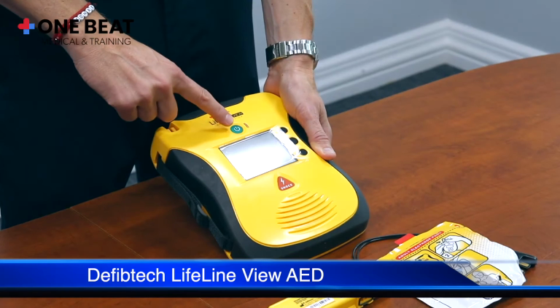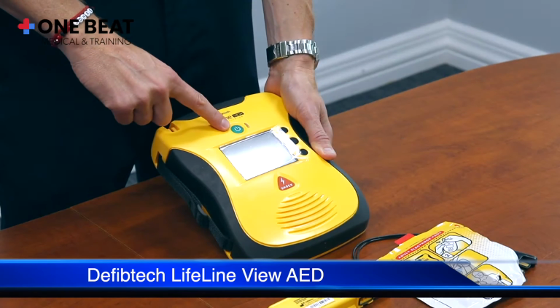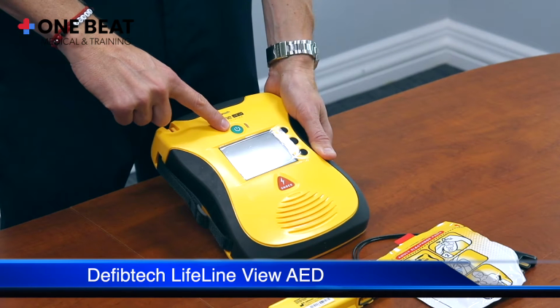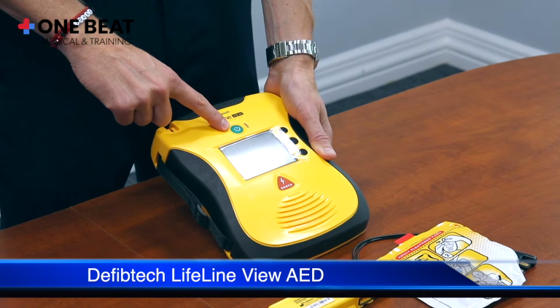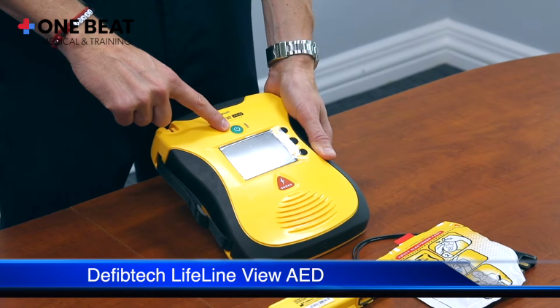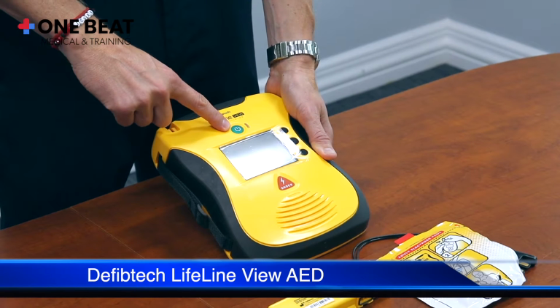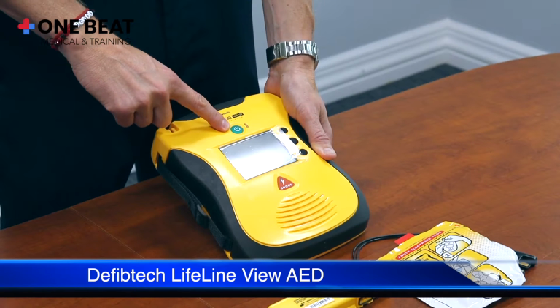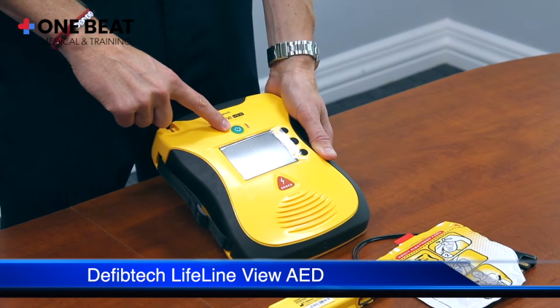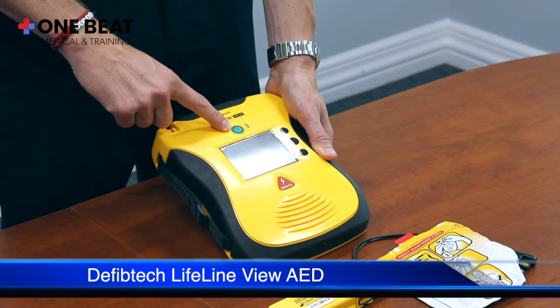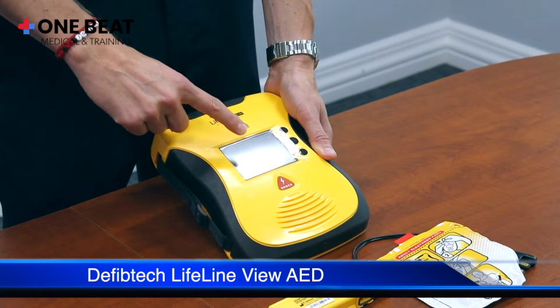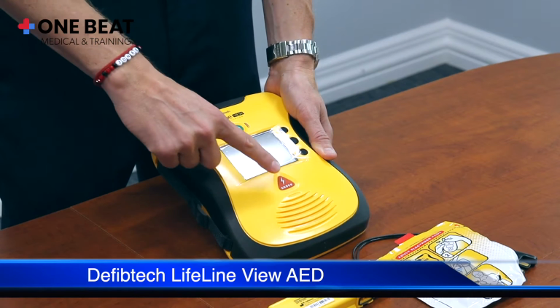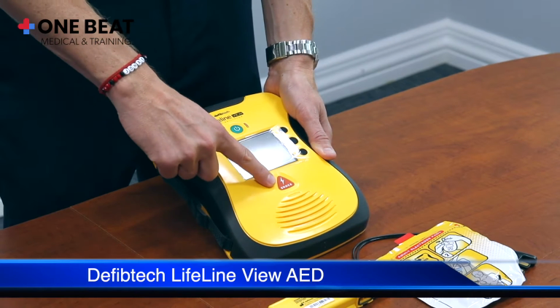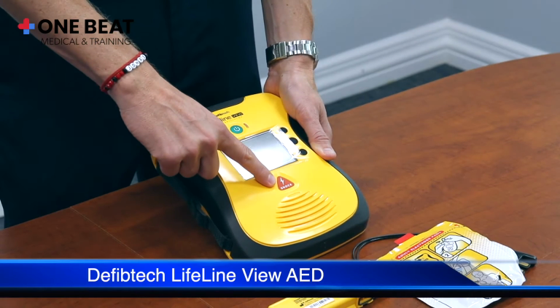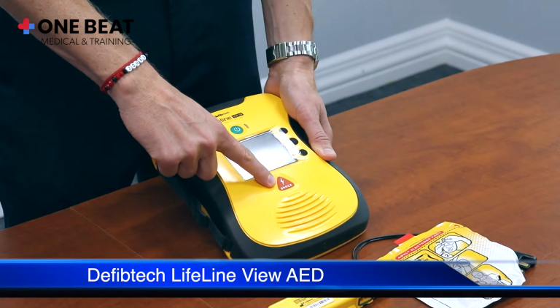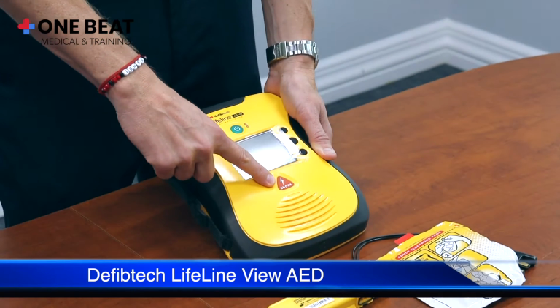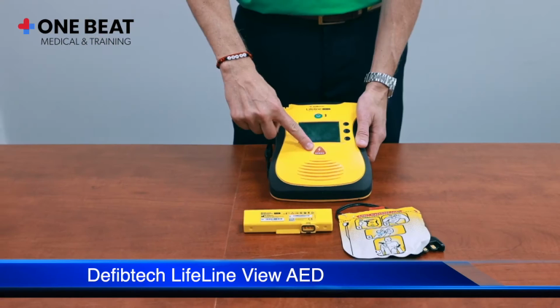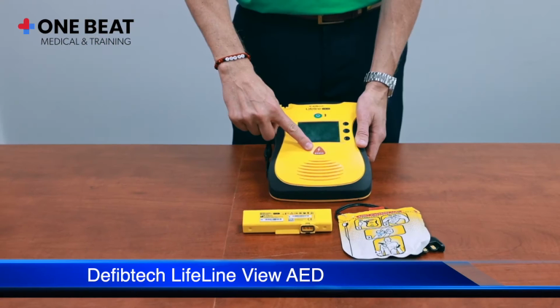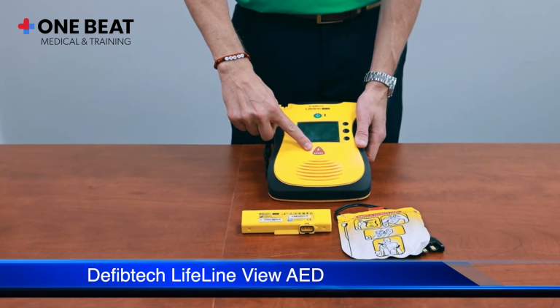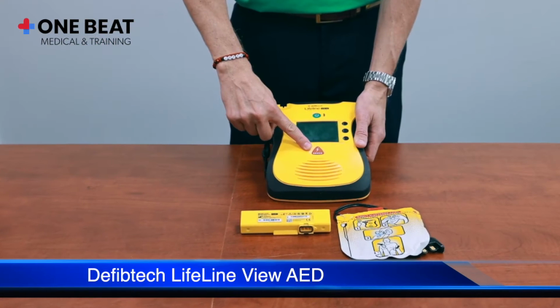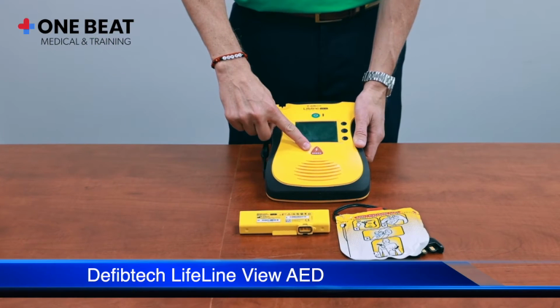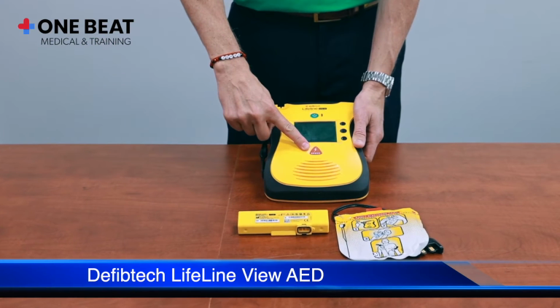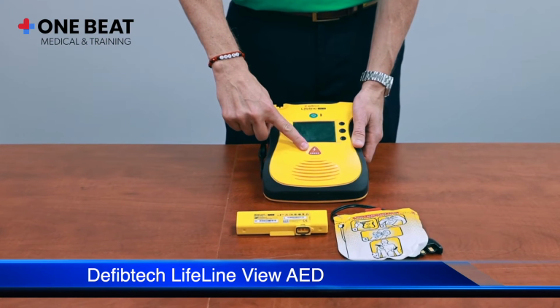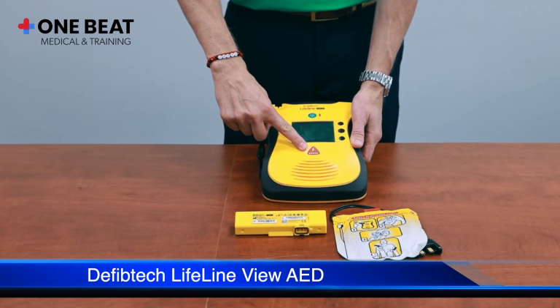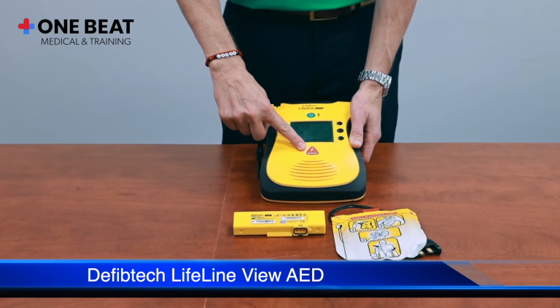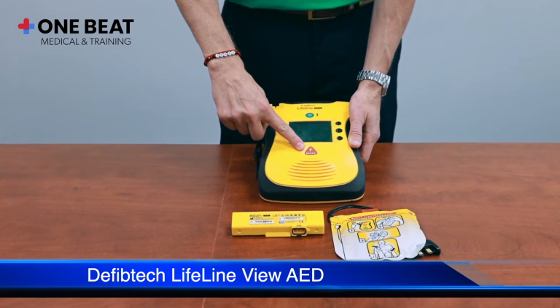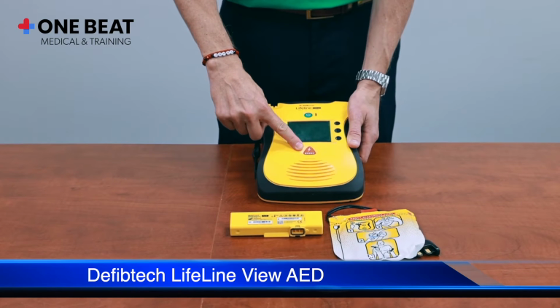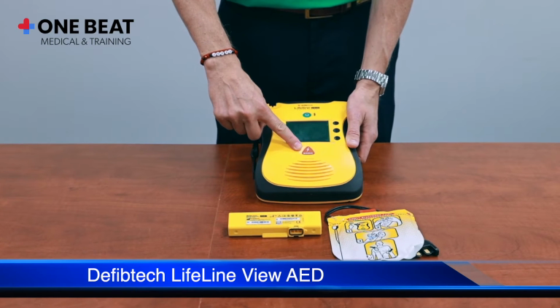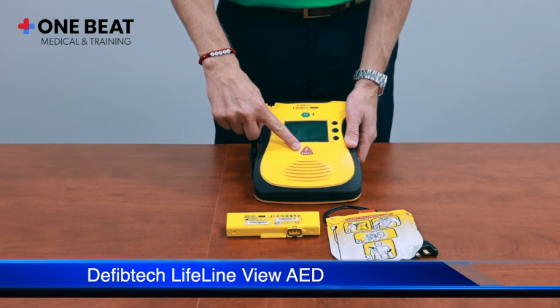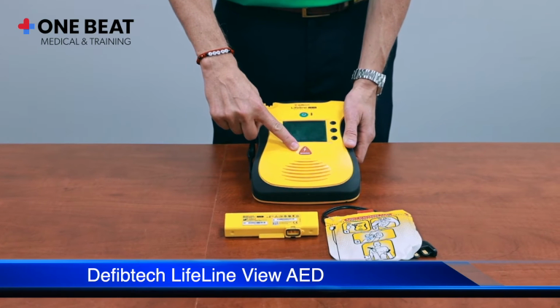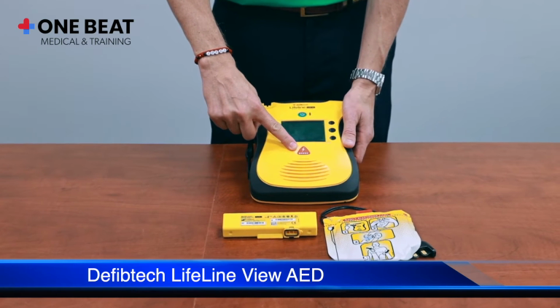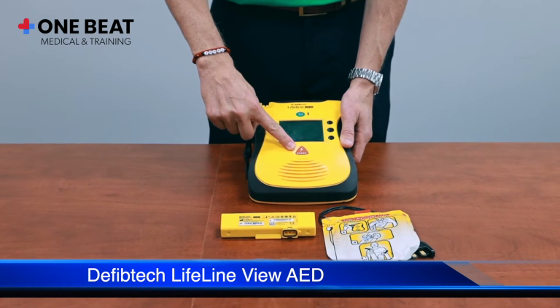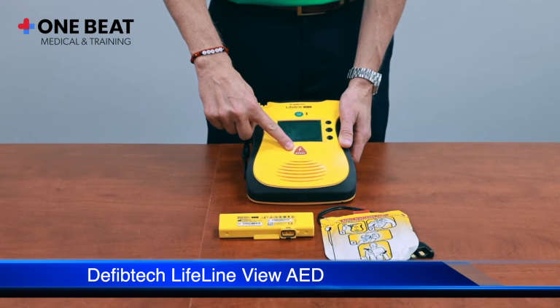You have your green on-off button, and you also have your shock button, which will need to be pressed if the device determines a shock is needed.